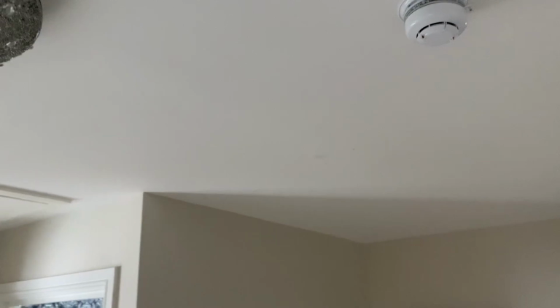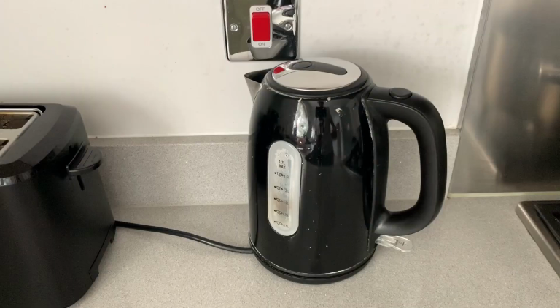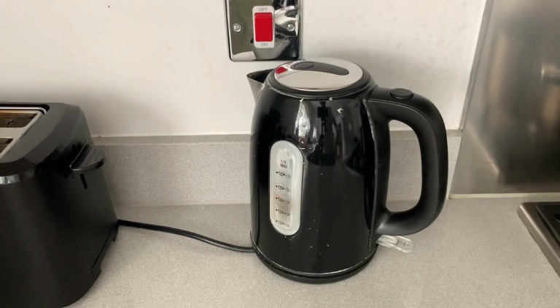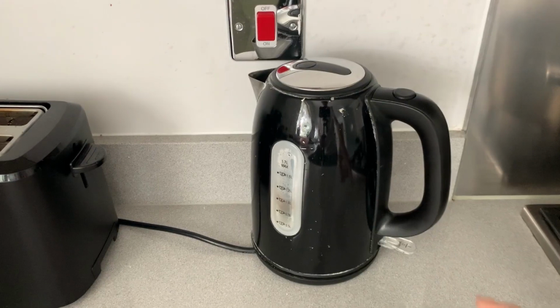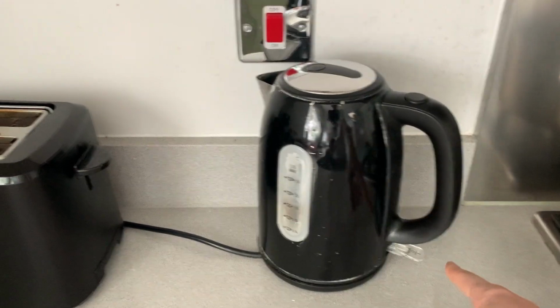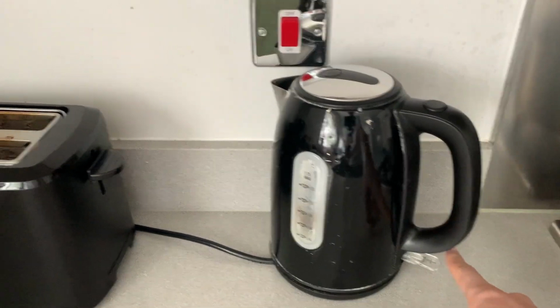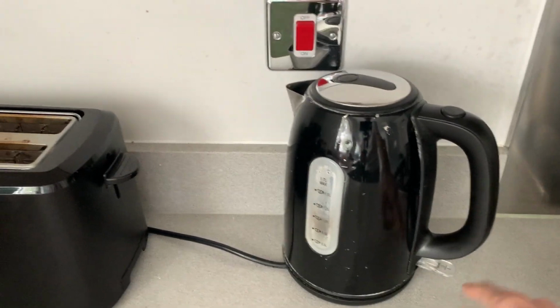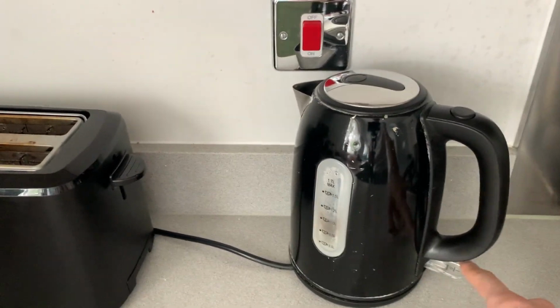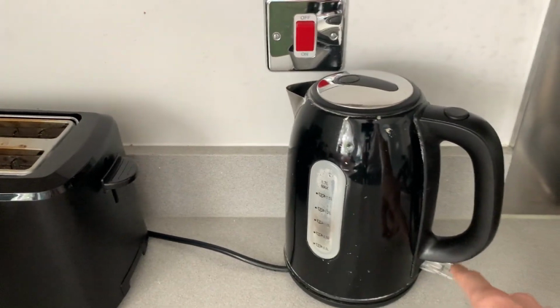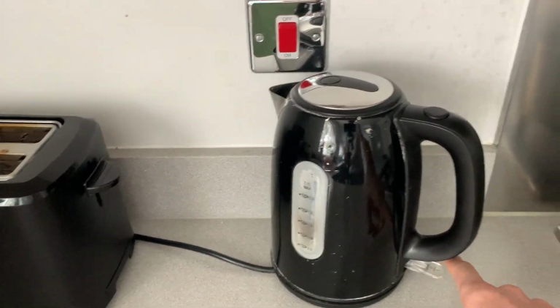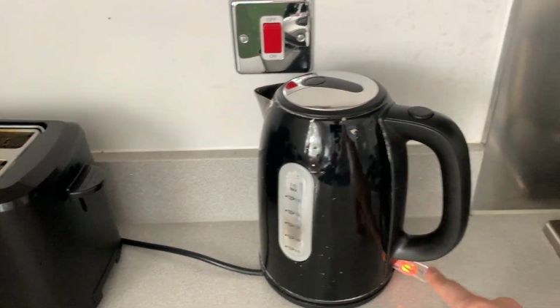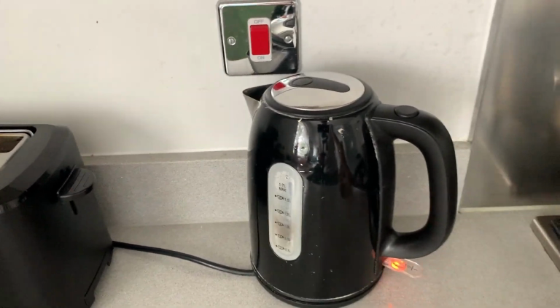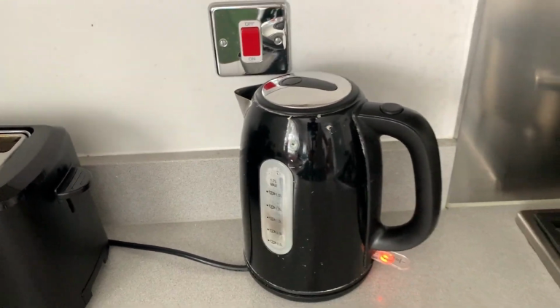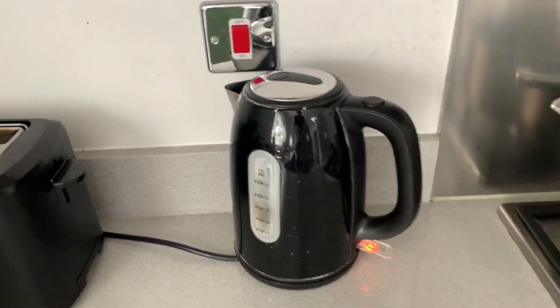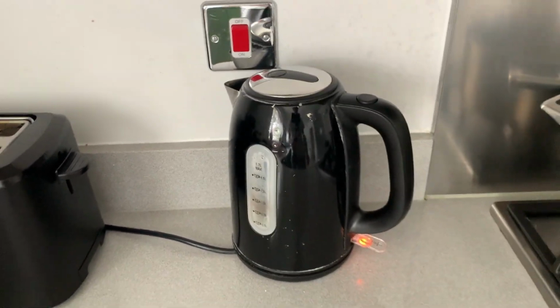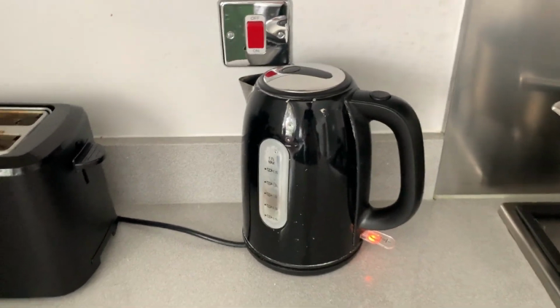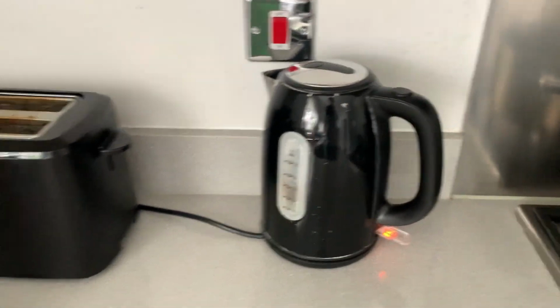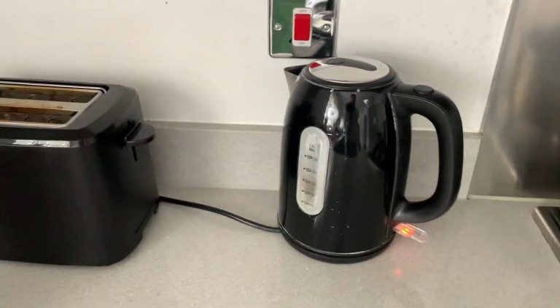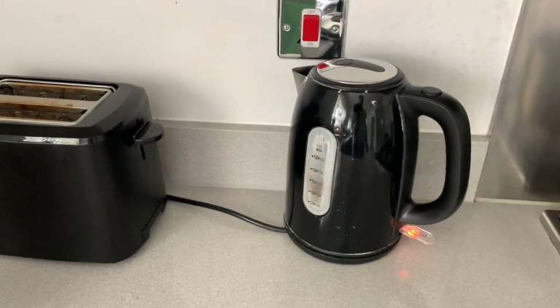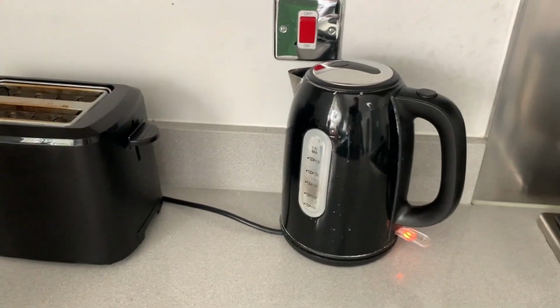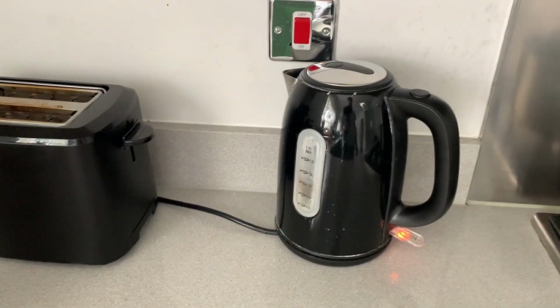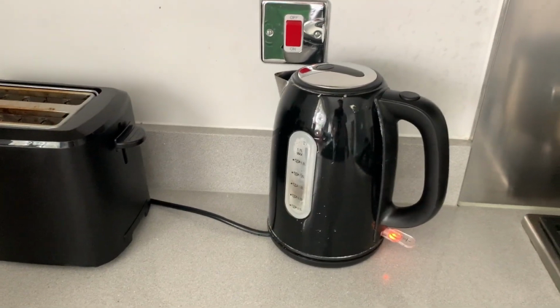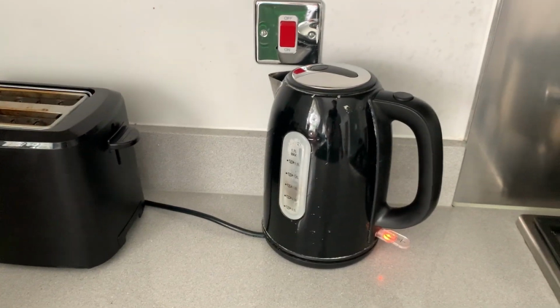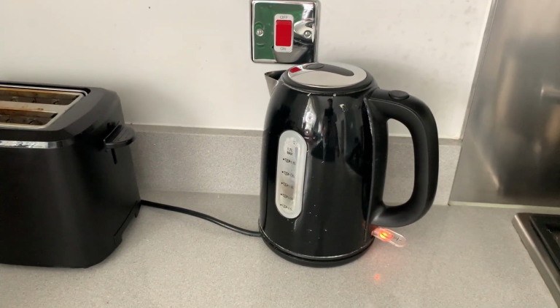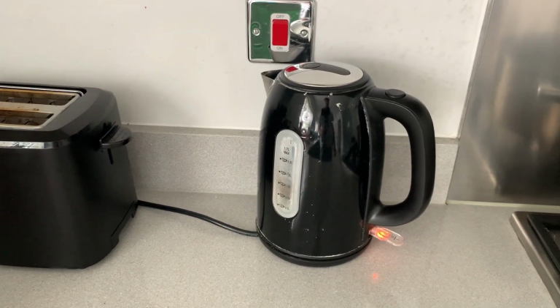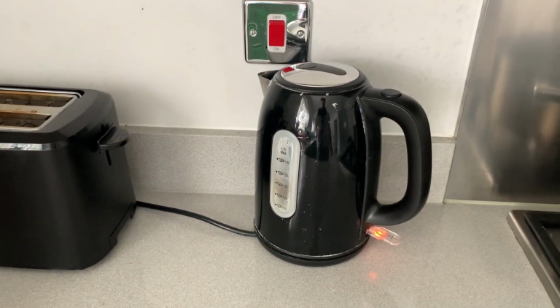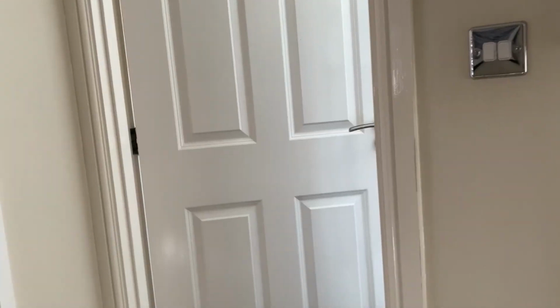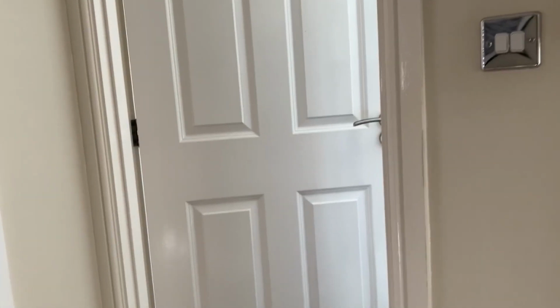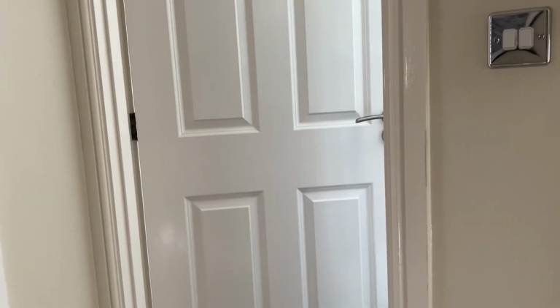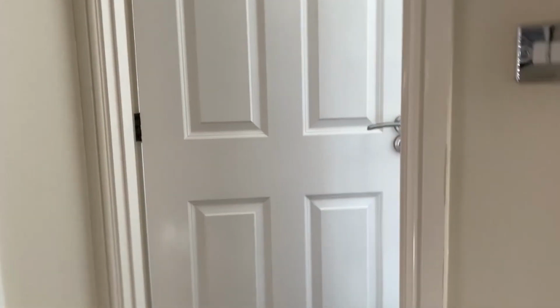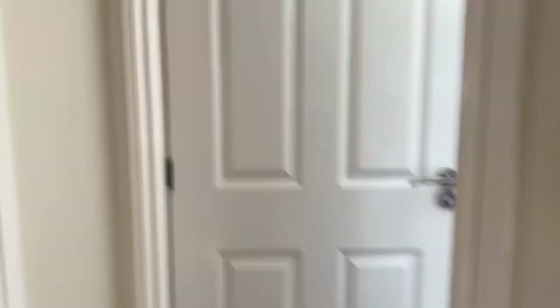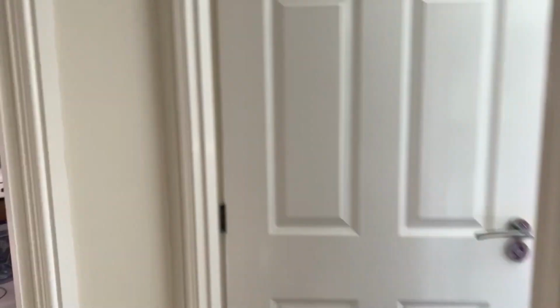We're going to boil the kettle because we're actually going to use the kettle this time instead of a hair dryer.